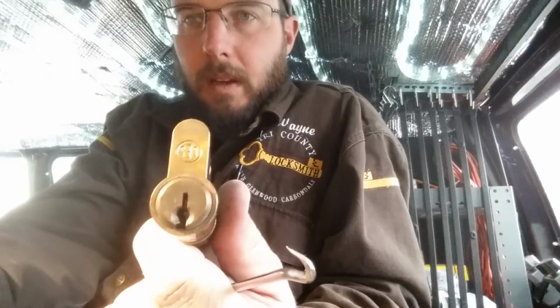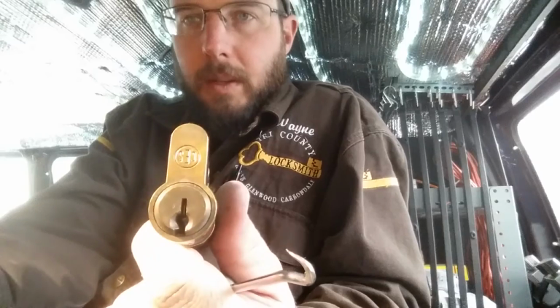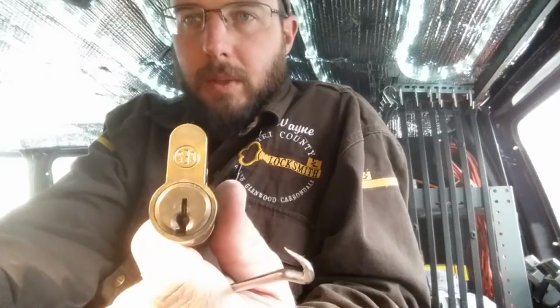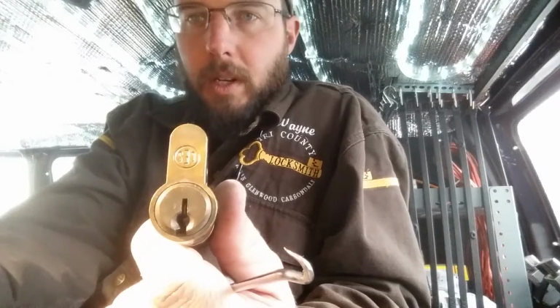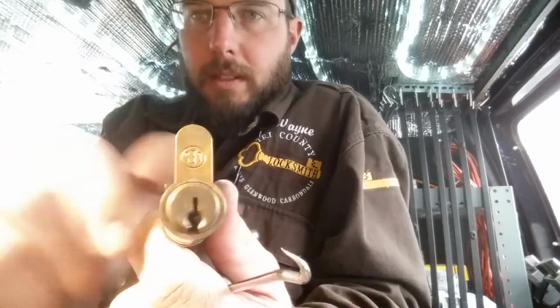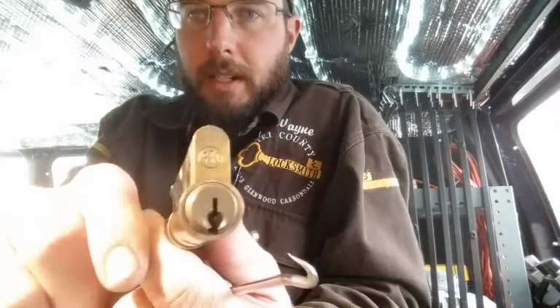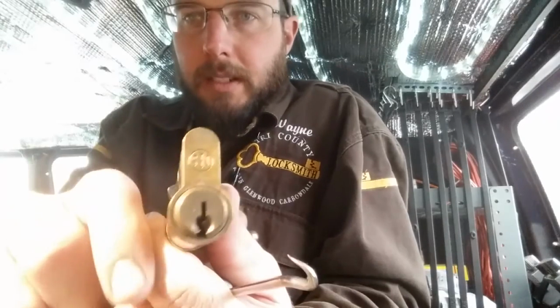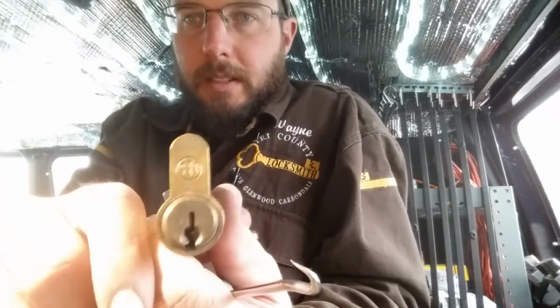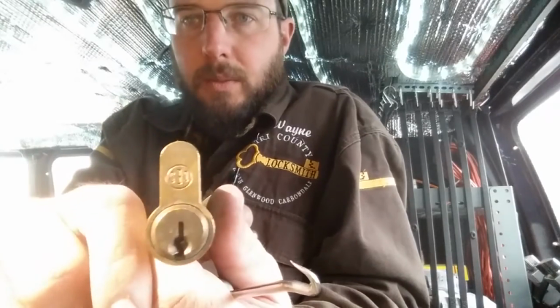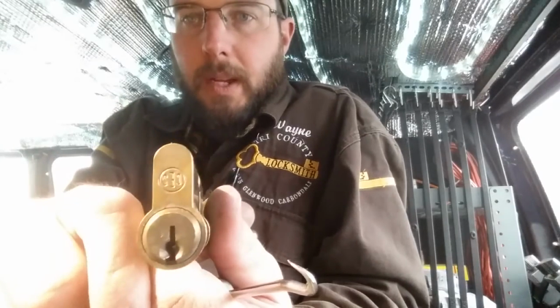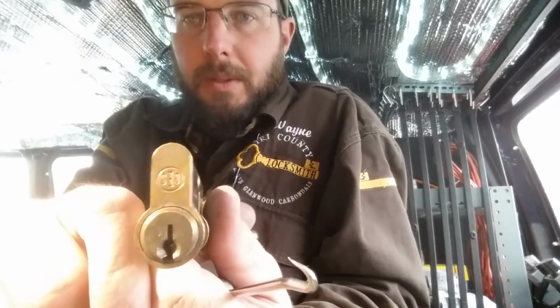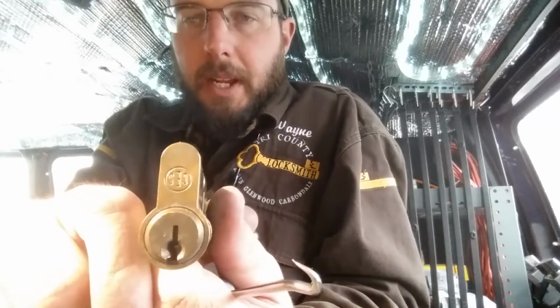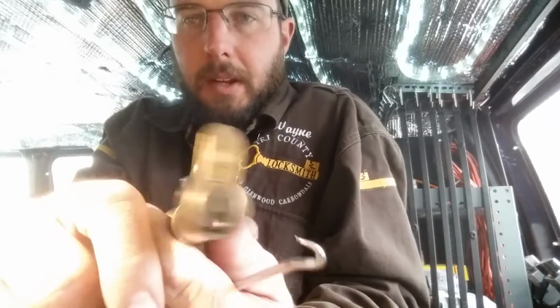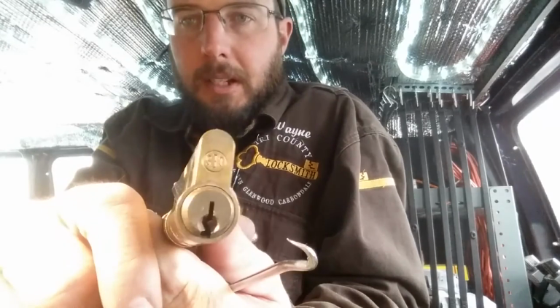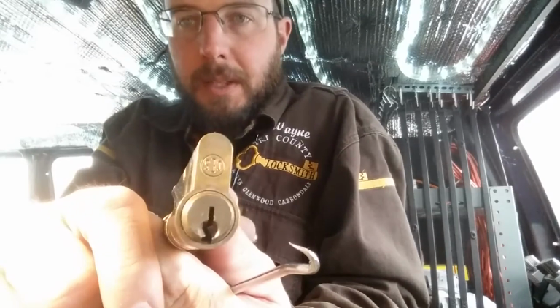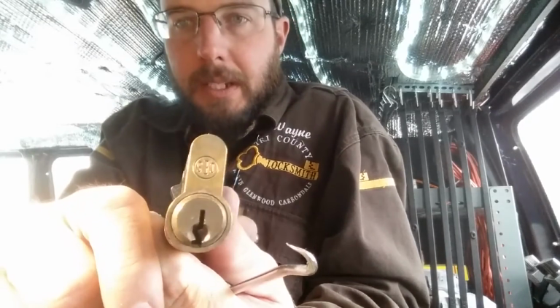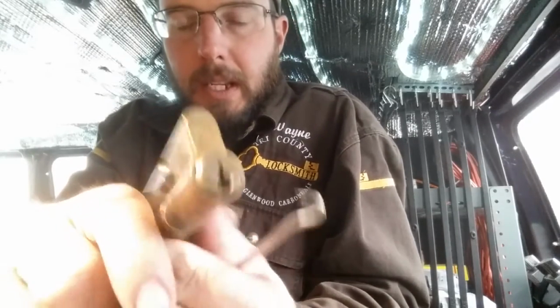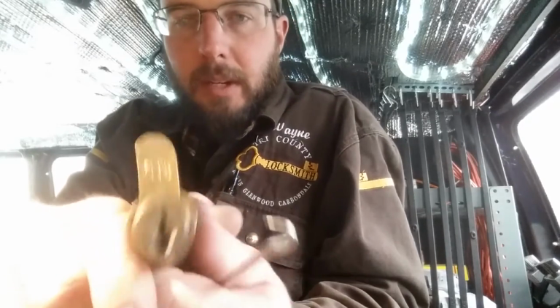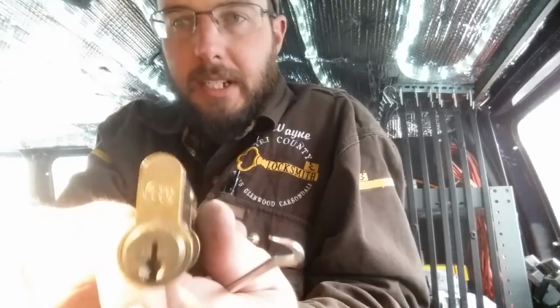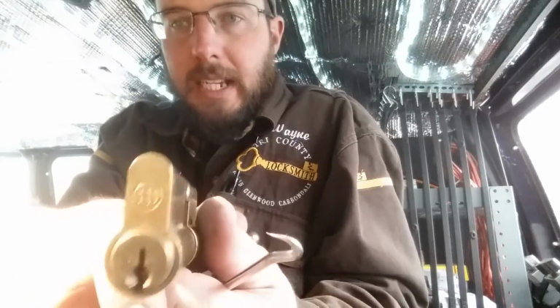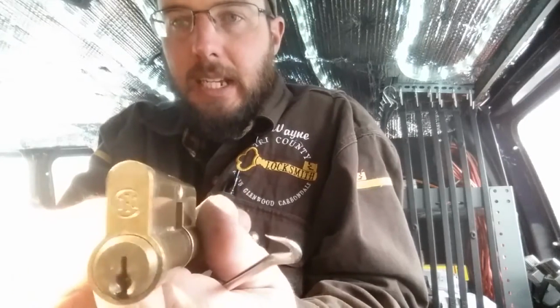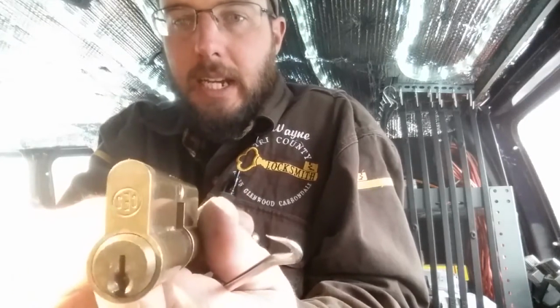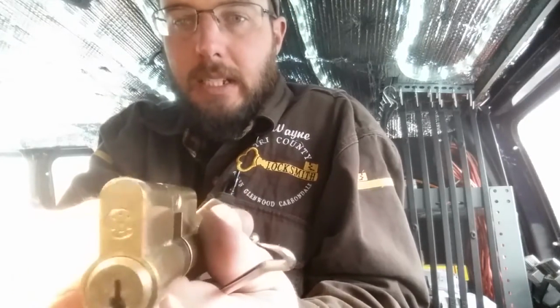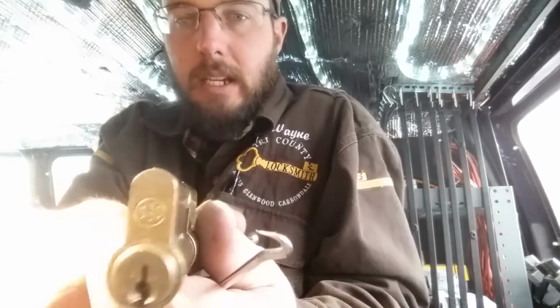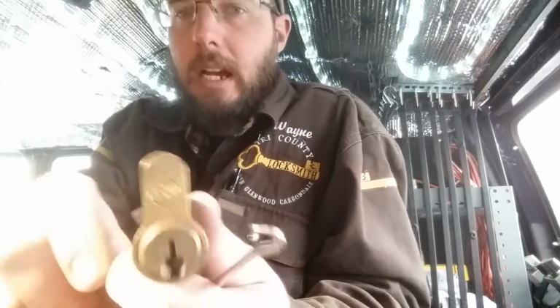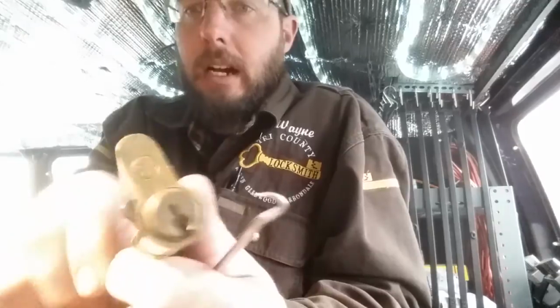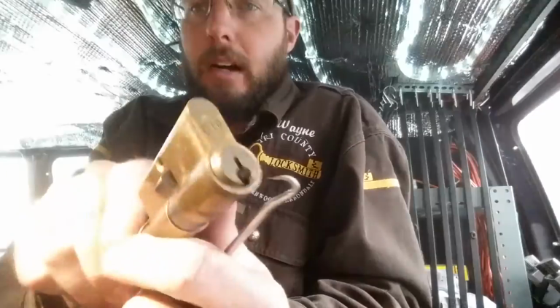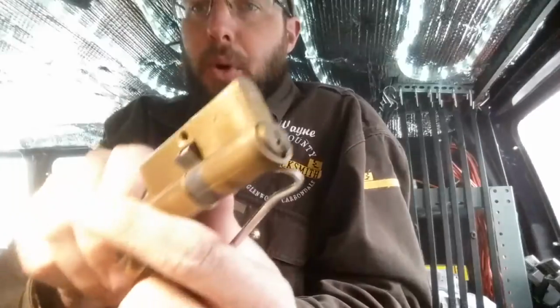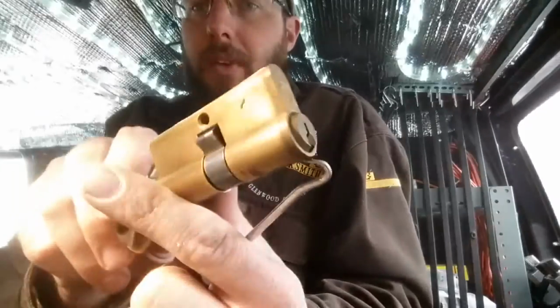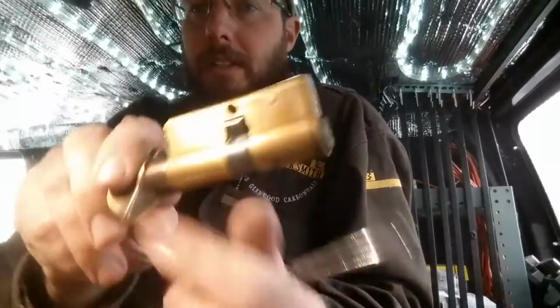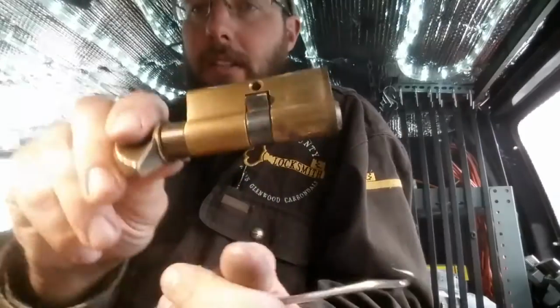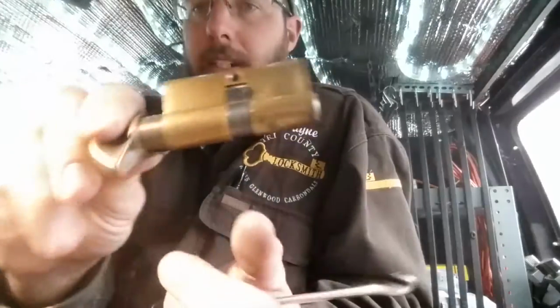Hey, what's going on out there guys? This is Wayne with Tri-County Locksmith and today we got a CES profile cylinder.